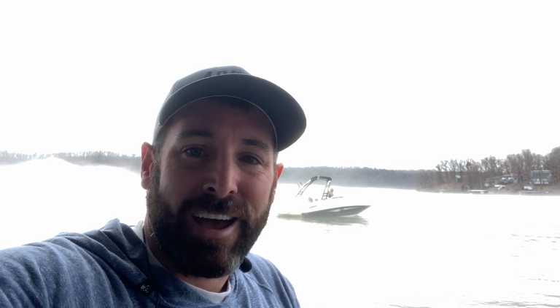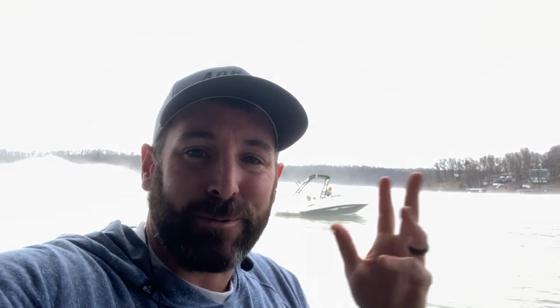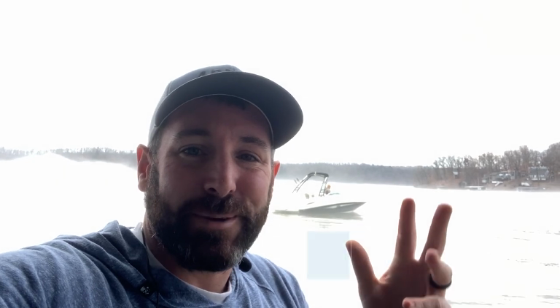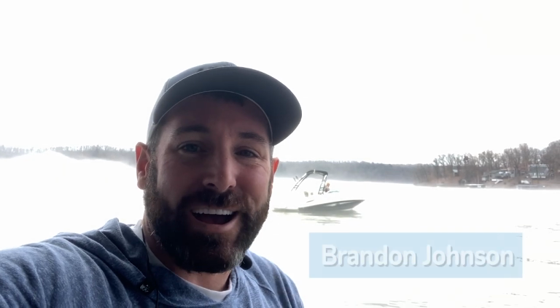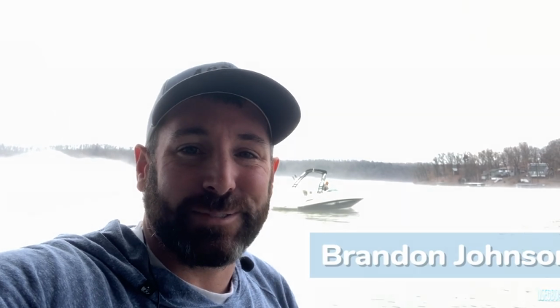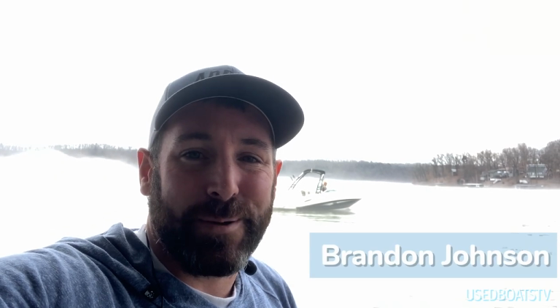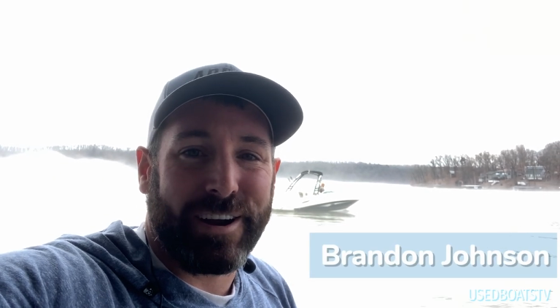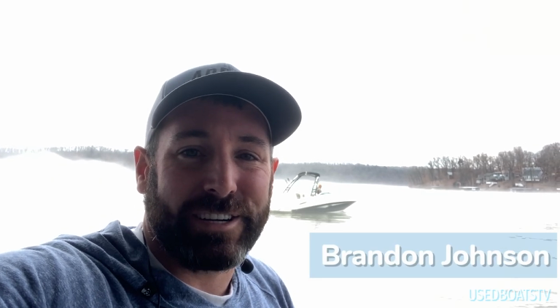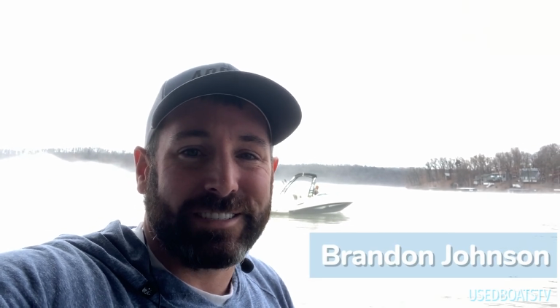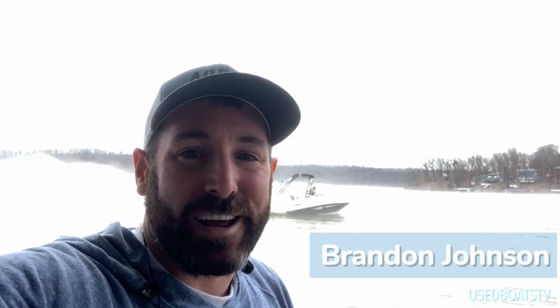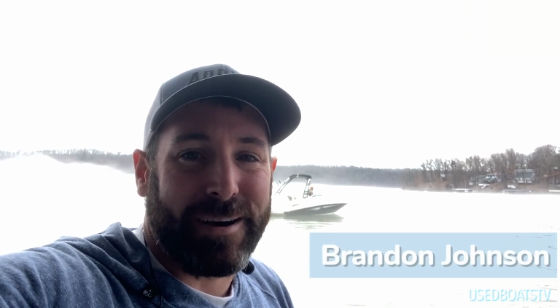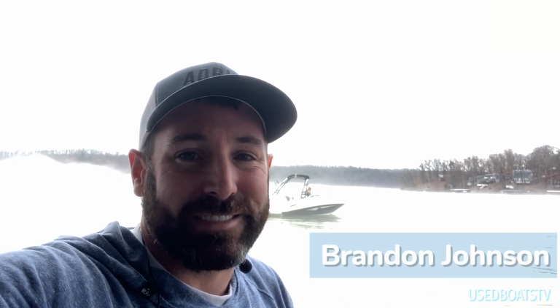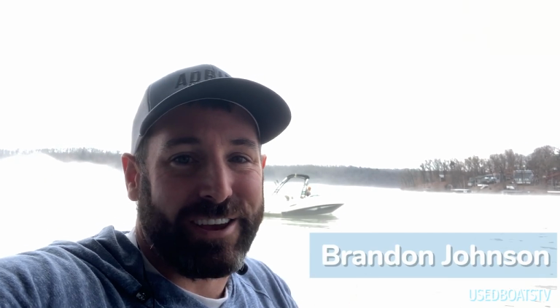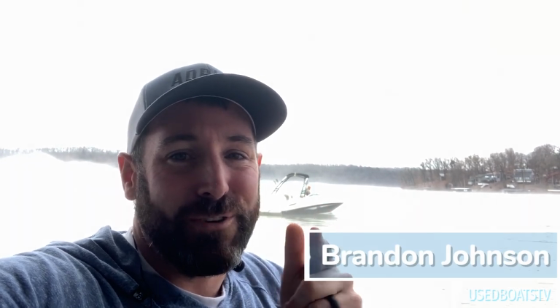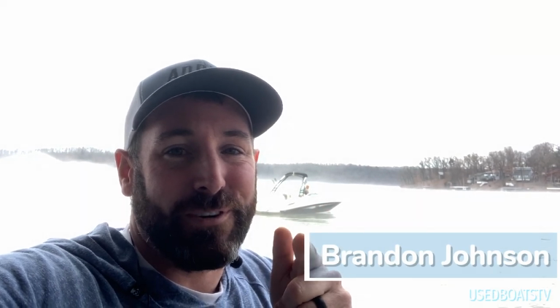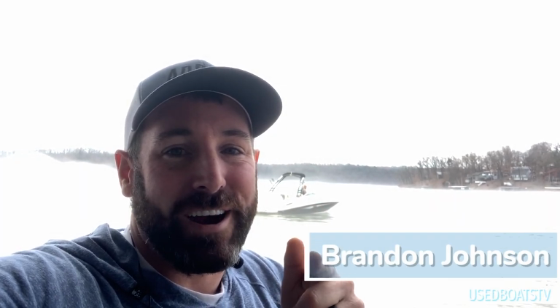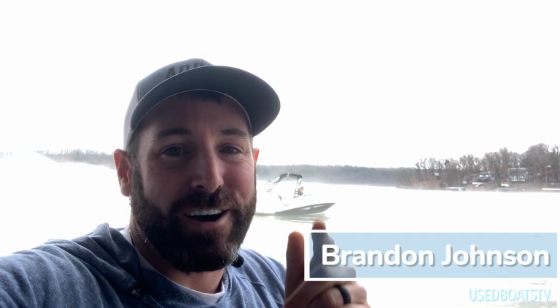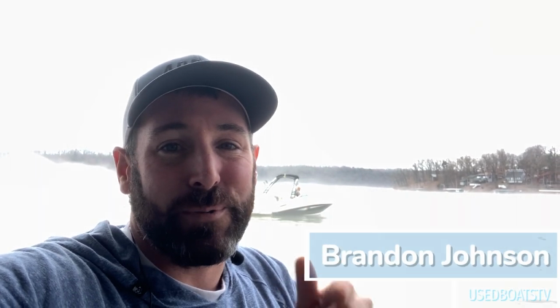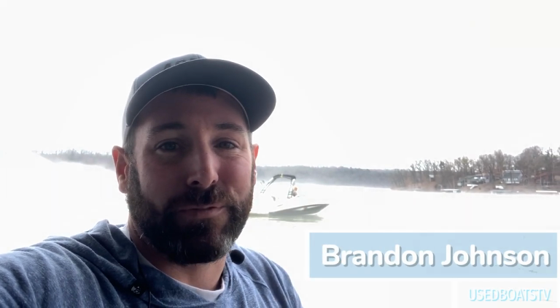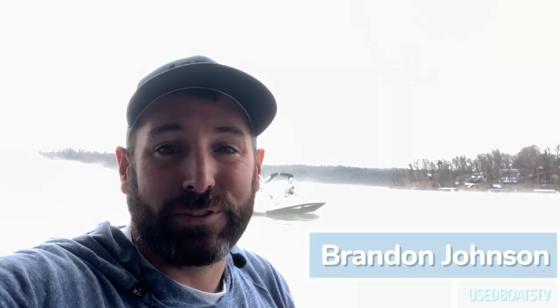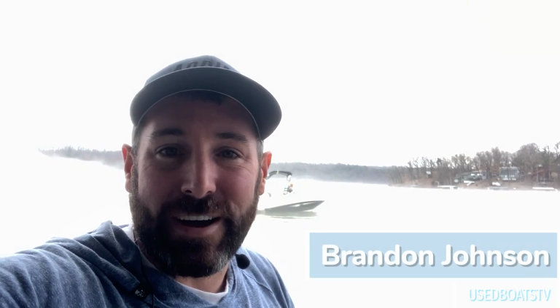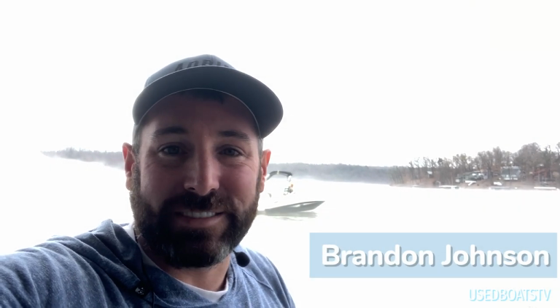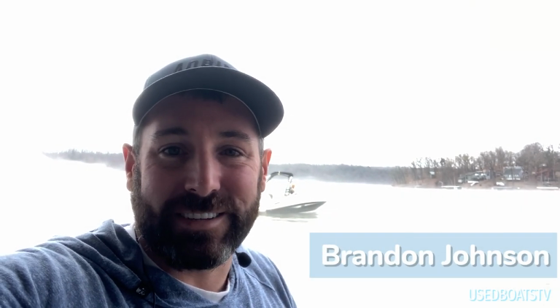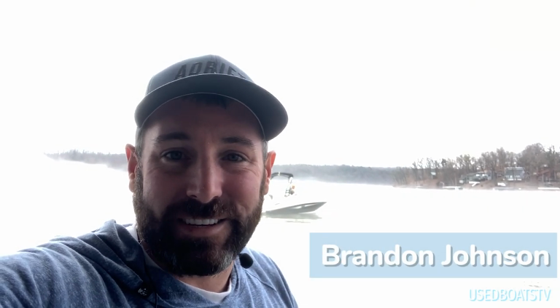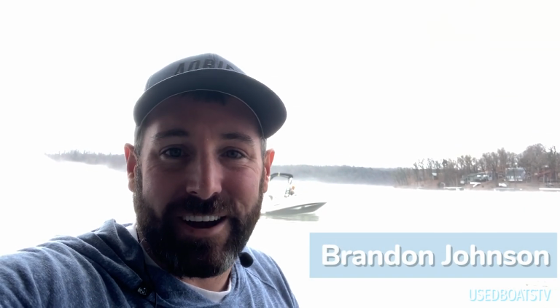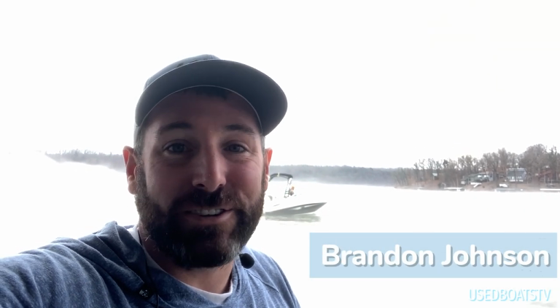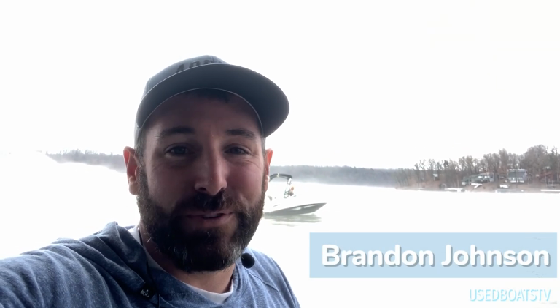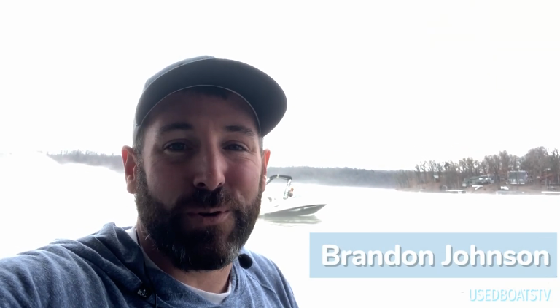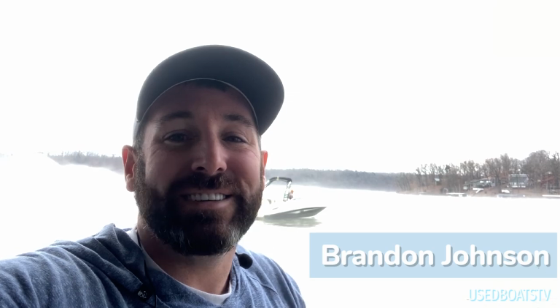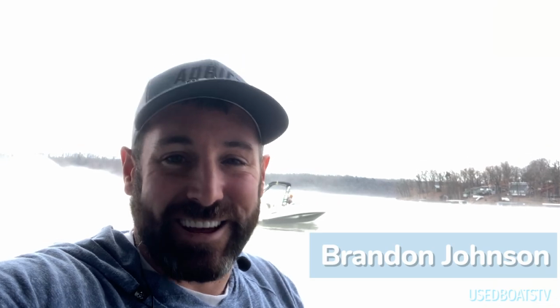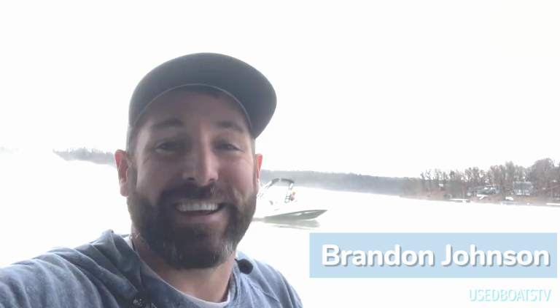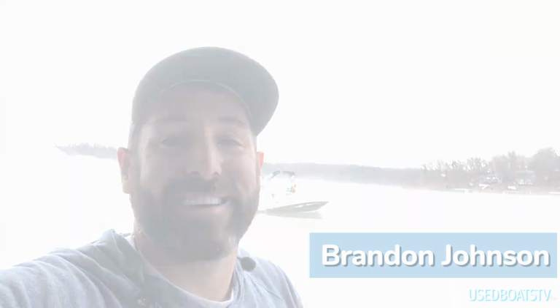Hey, what's up guys, it's me Brandon Johnson and I'm about to take you for a ride on a beautiful 2010 Sea Ray 240 Sundeck.